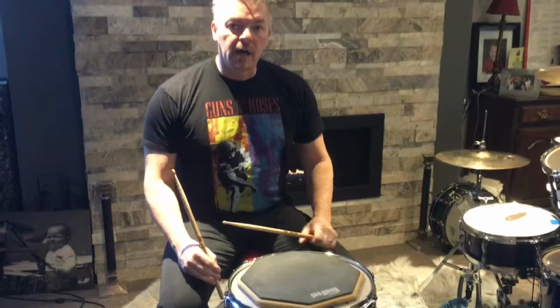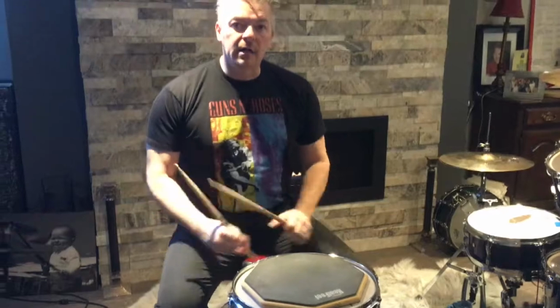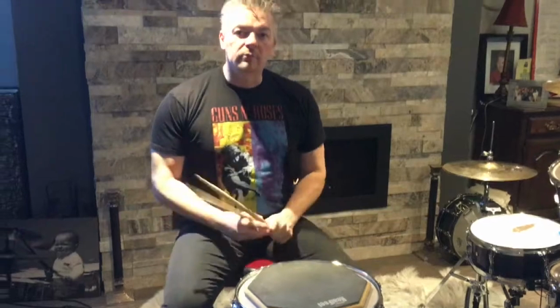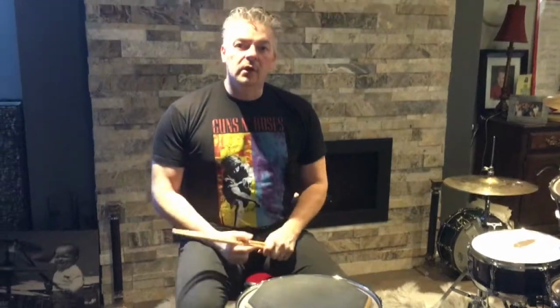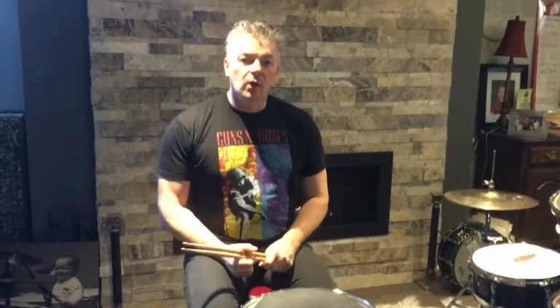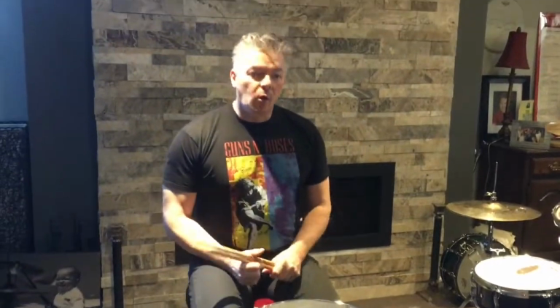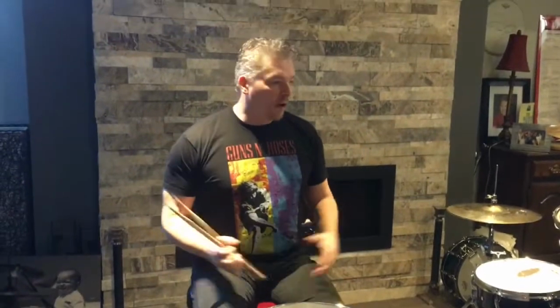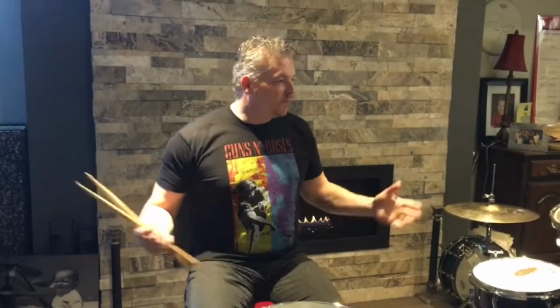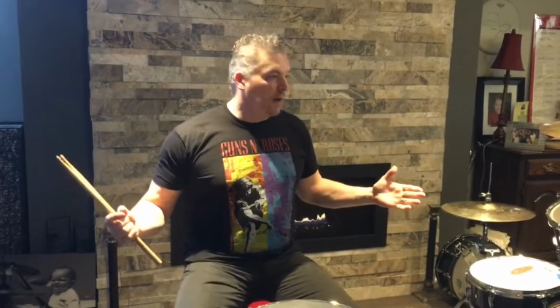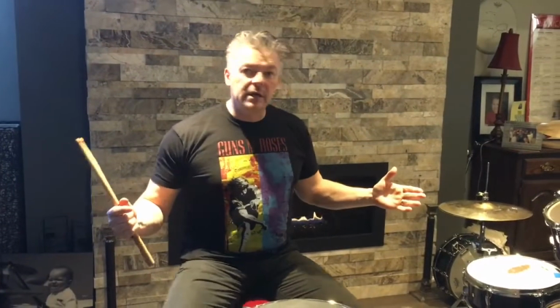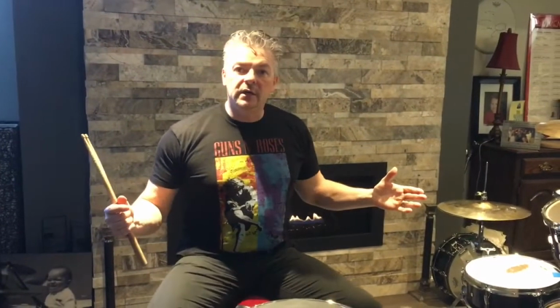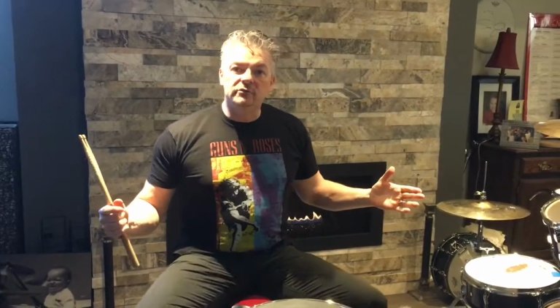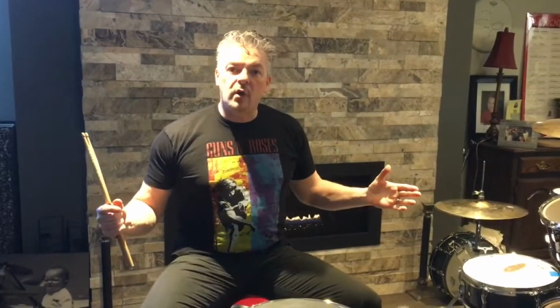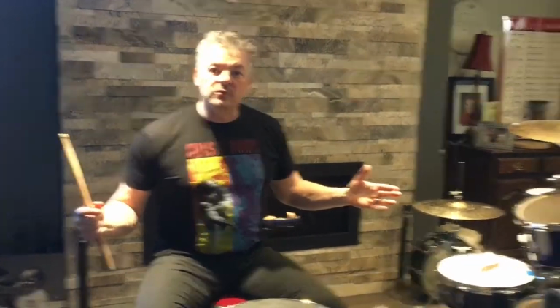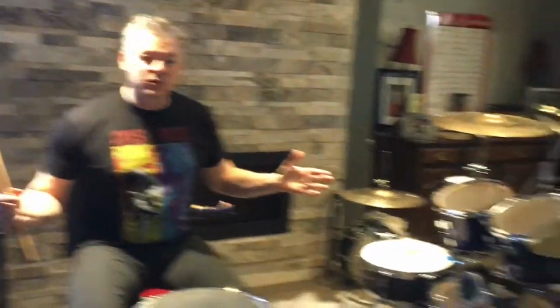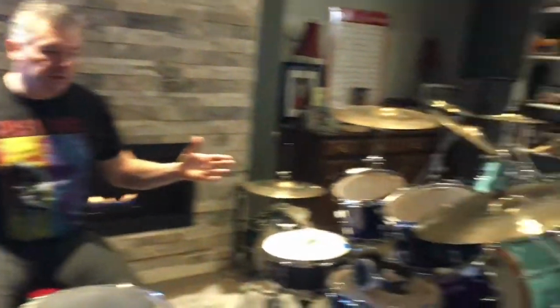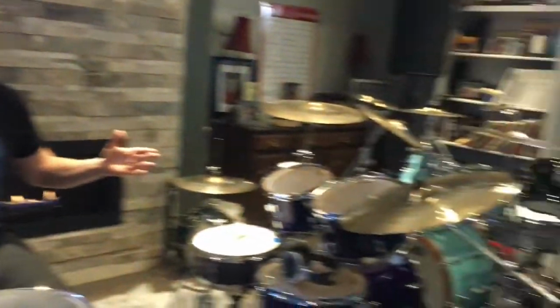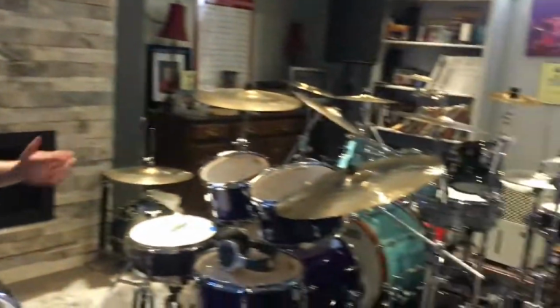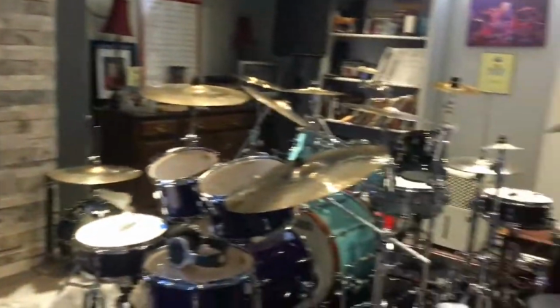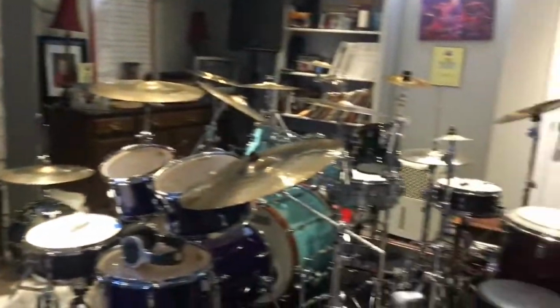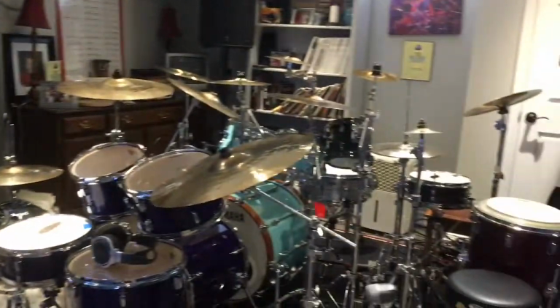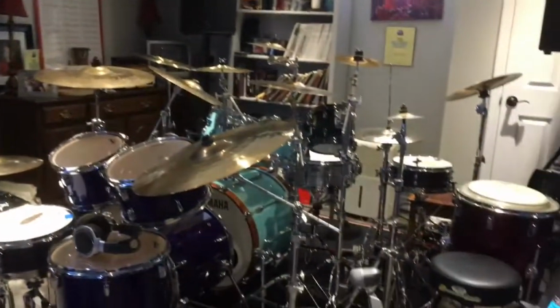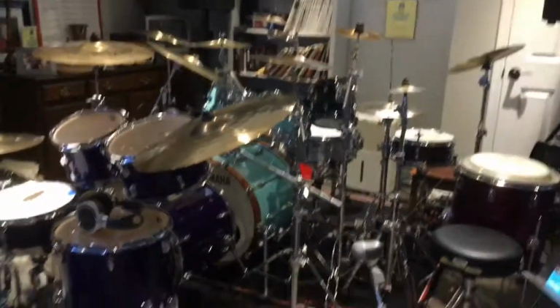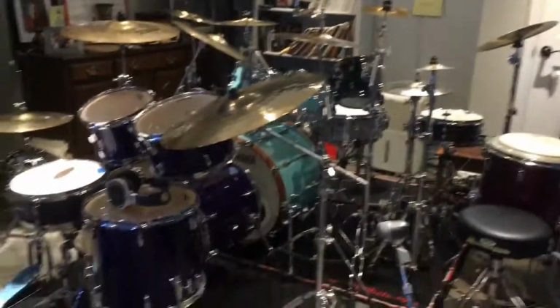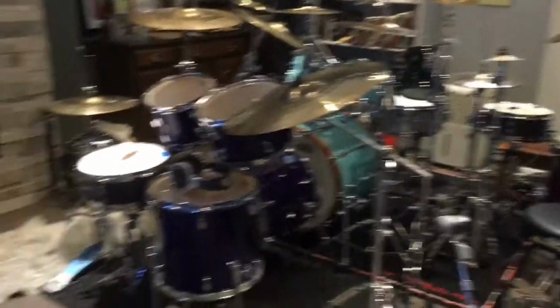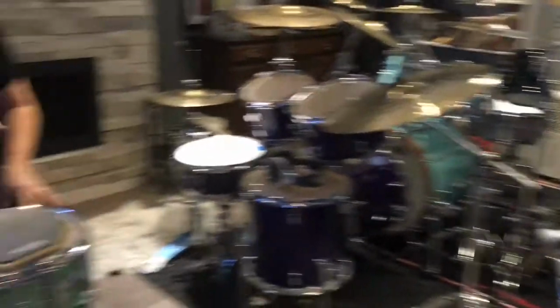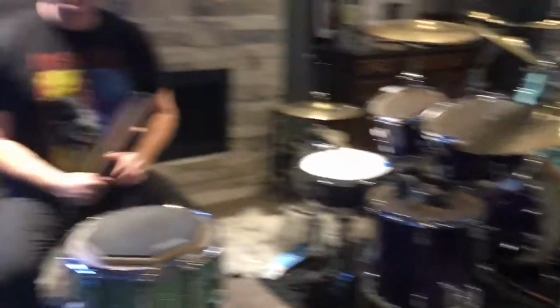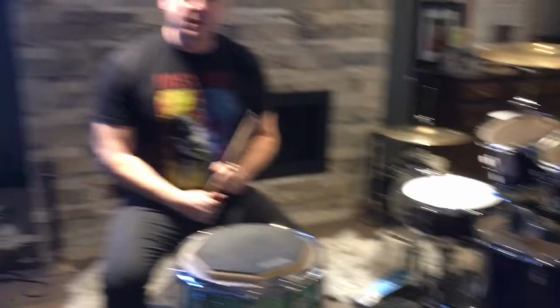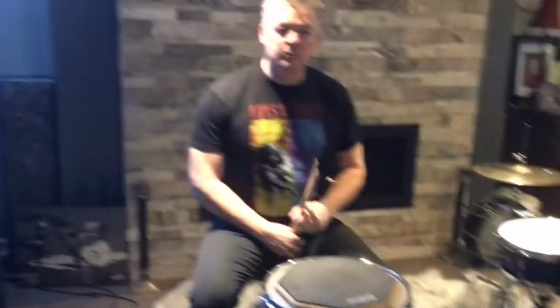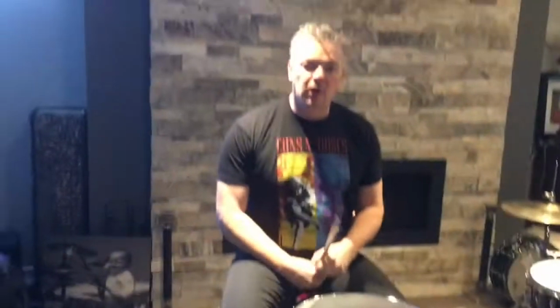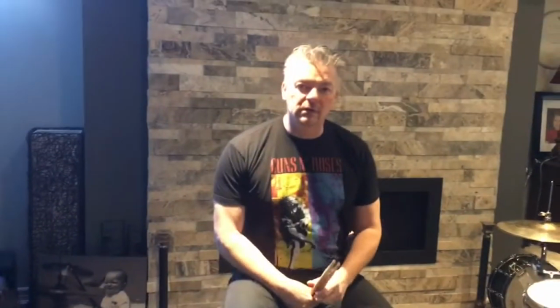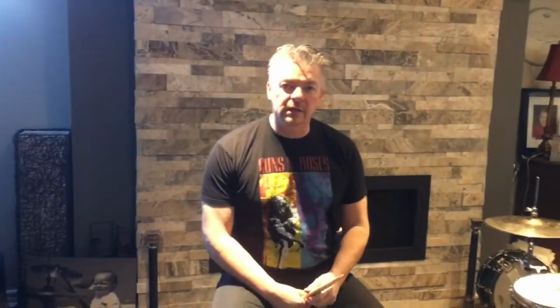Hi, welcome to my drum studio in the basement of my home. My name is Tim Connelly.